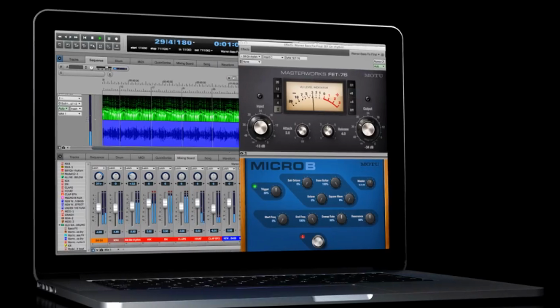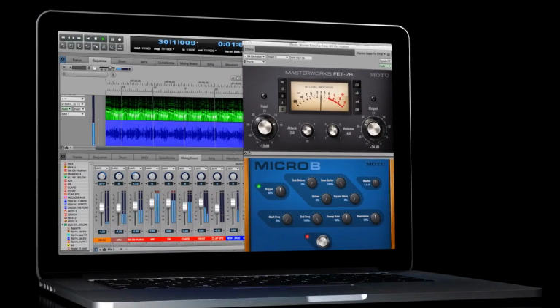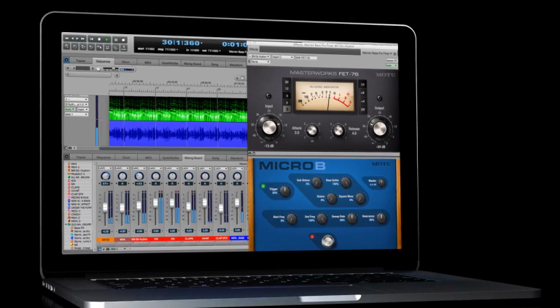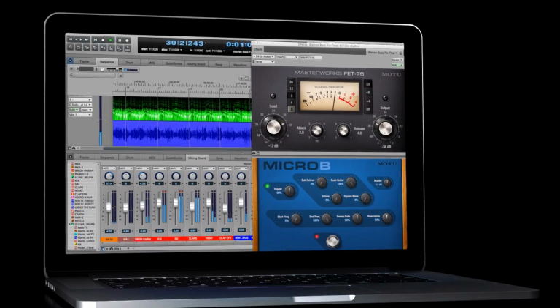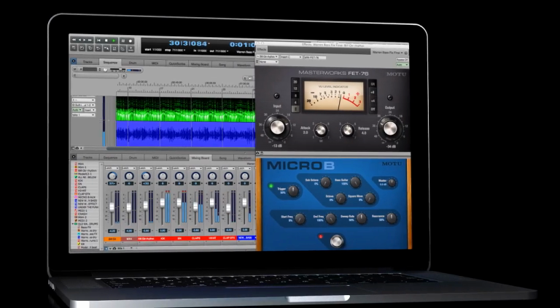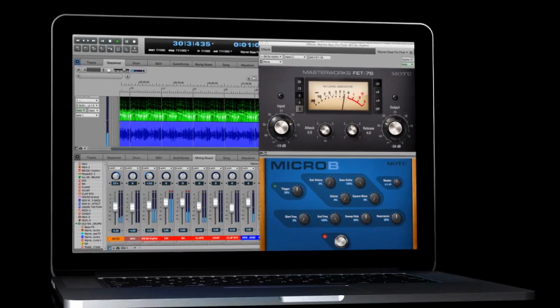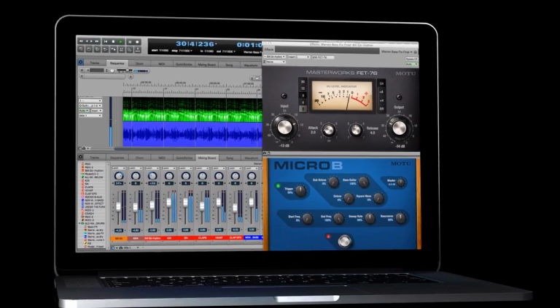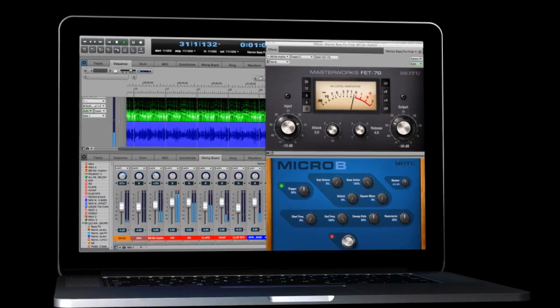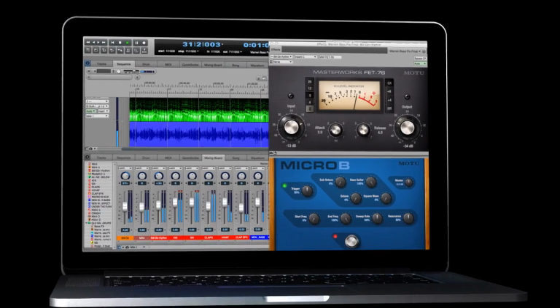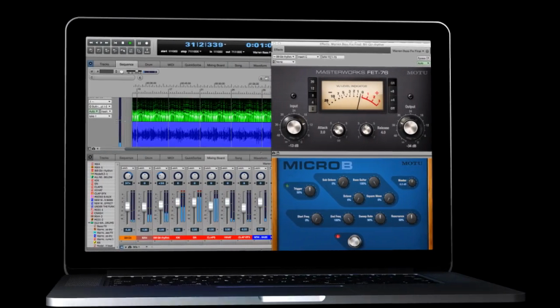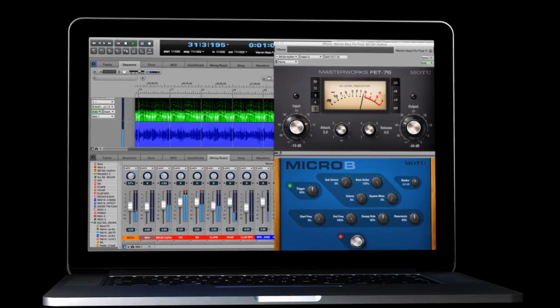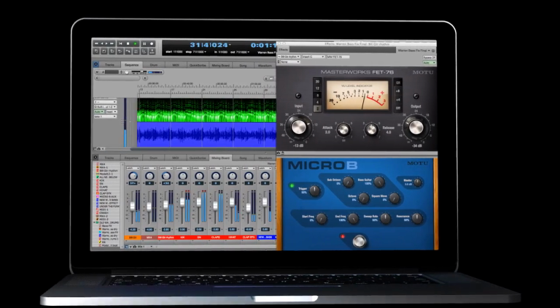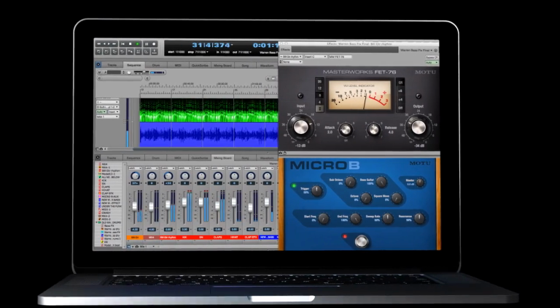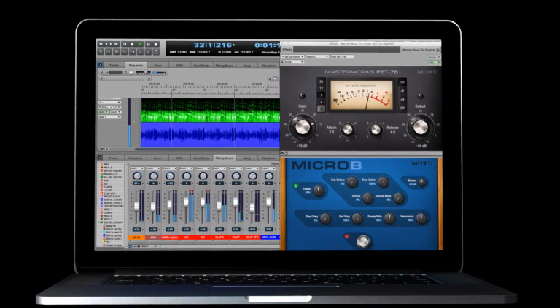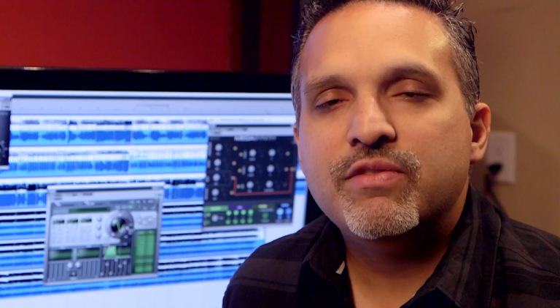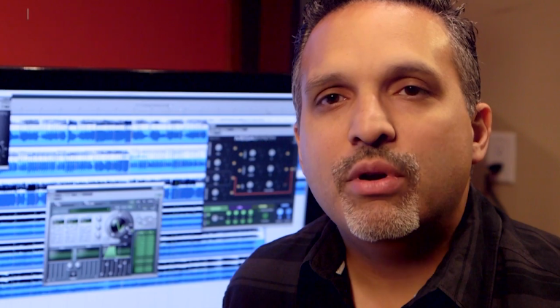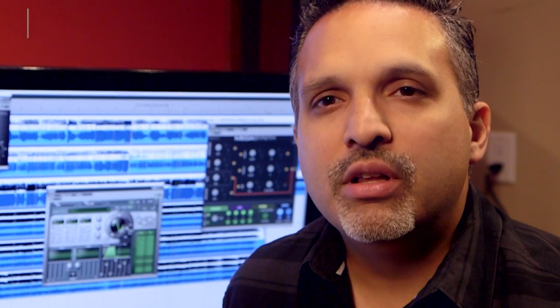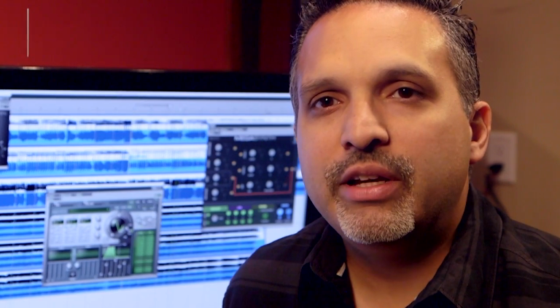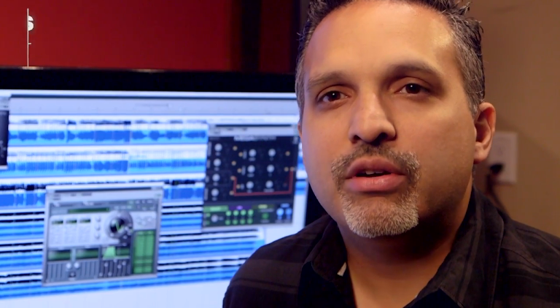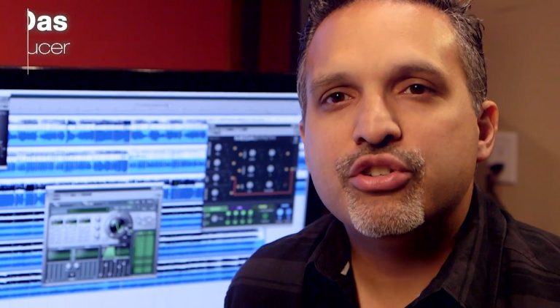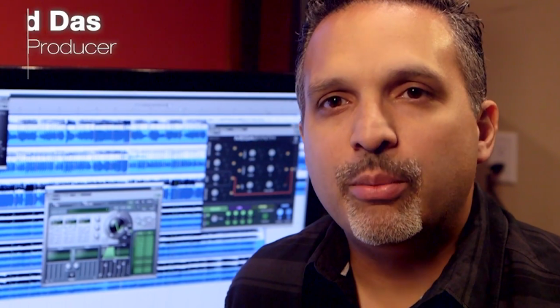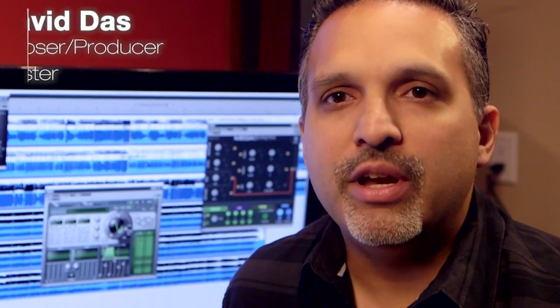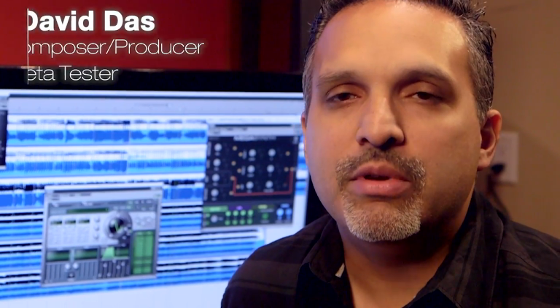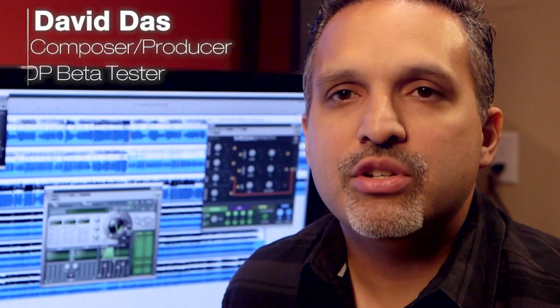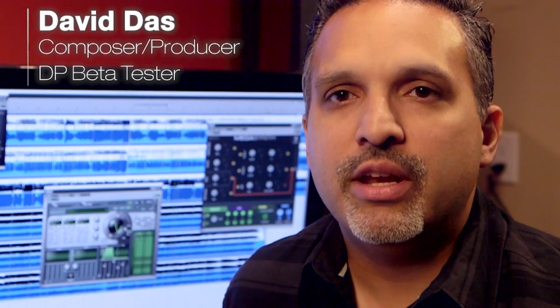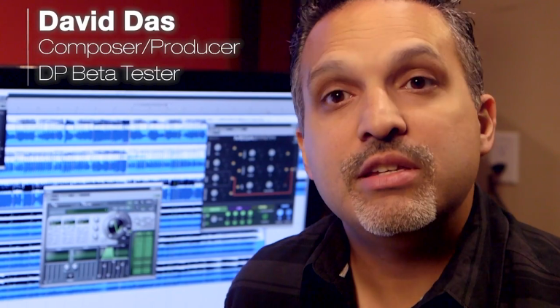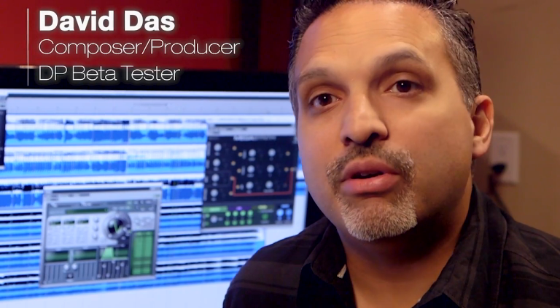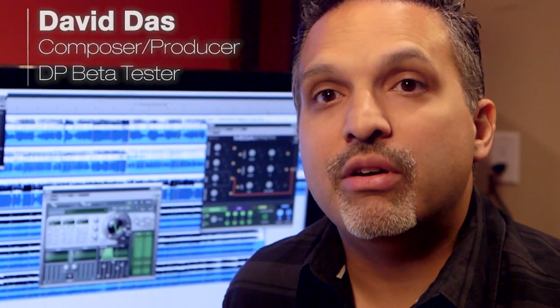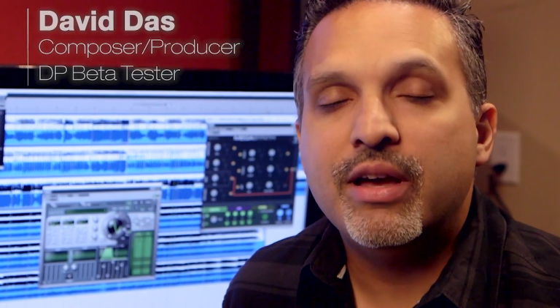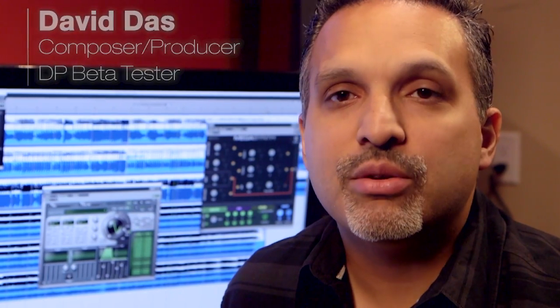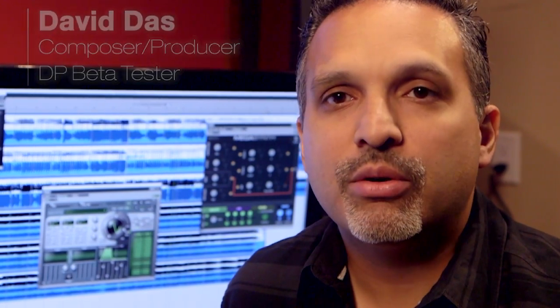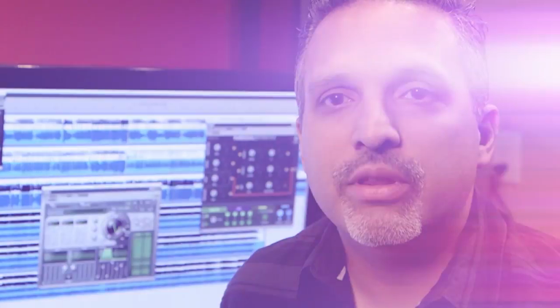DP9 supports retina displays now, which just gives you a clearer, sharper image and is easier on your eyes to work with.